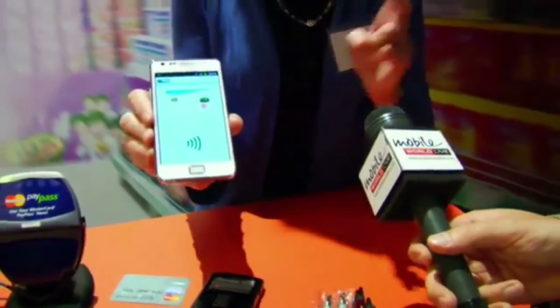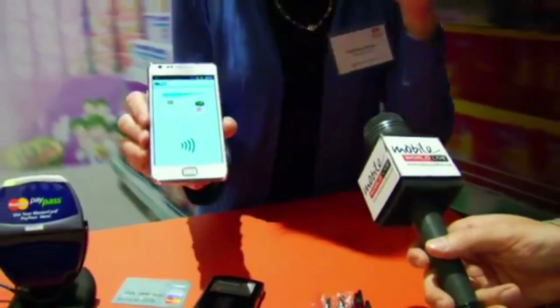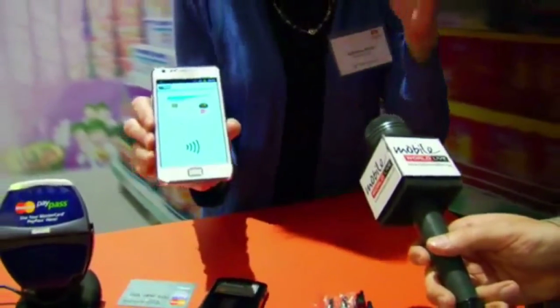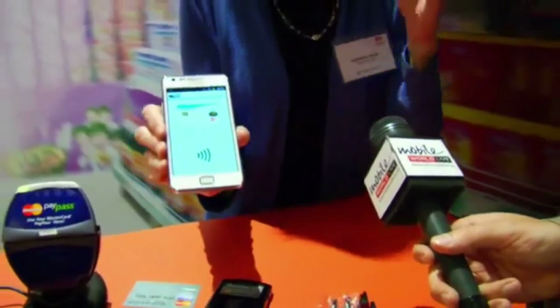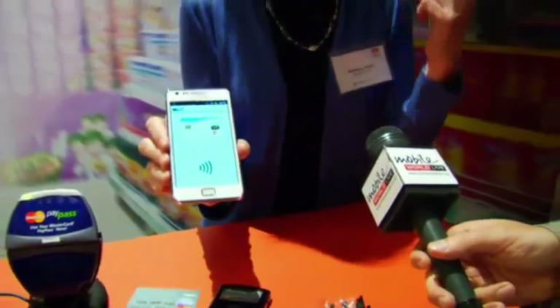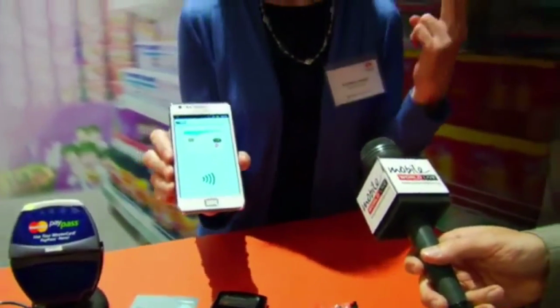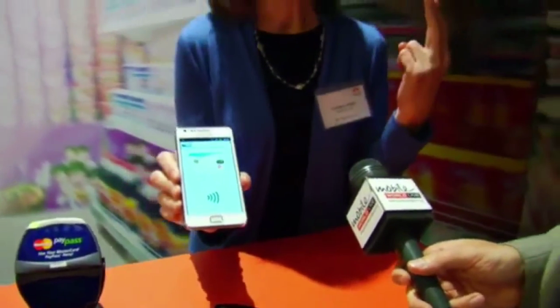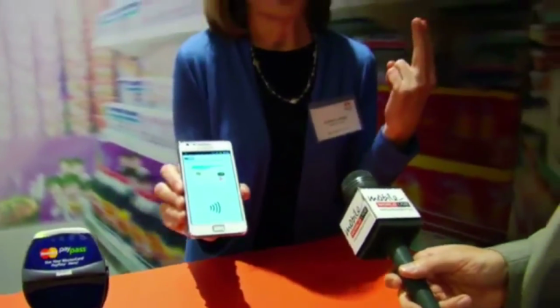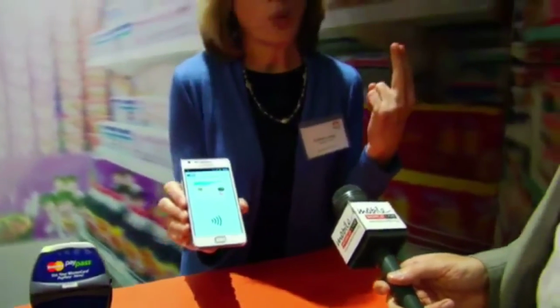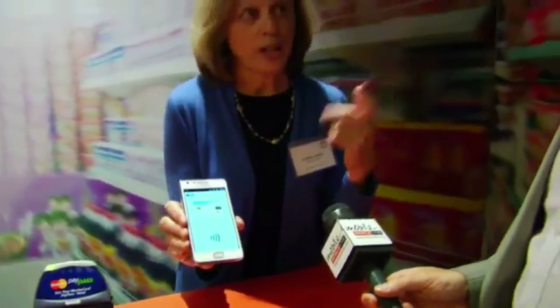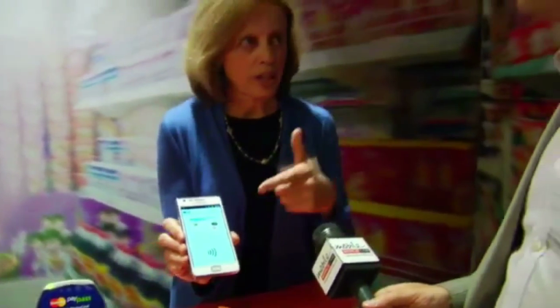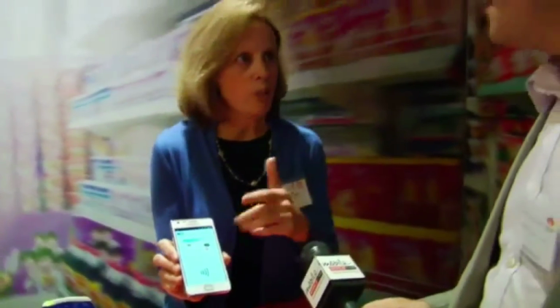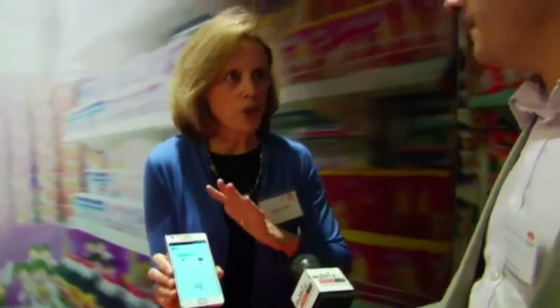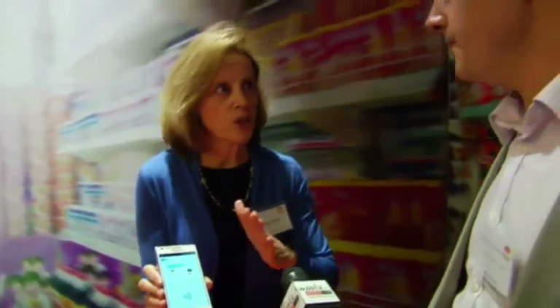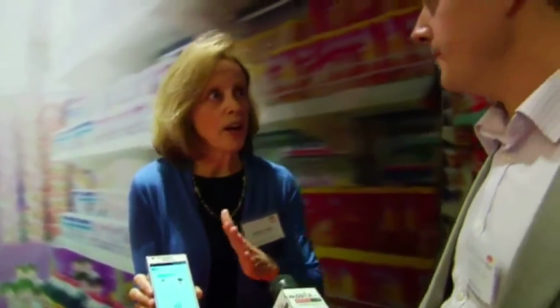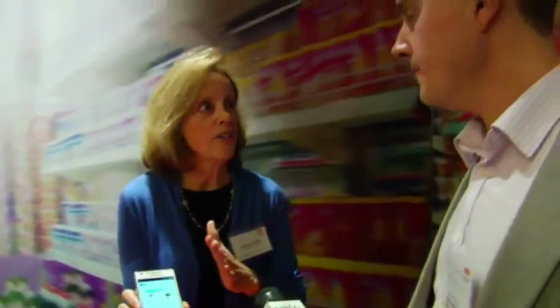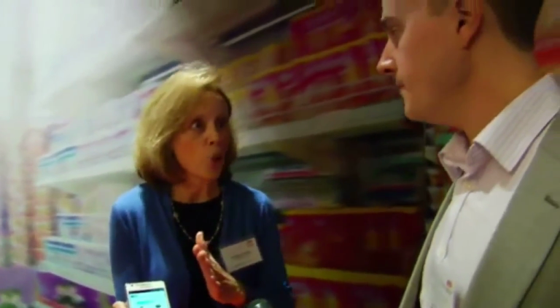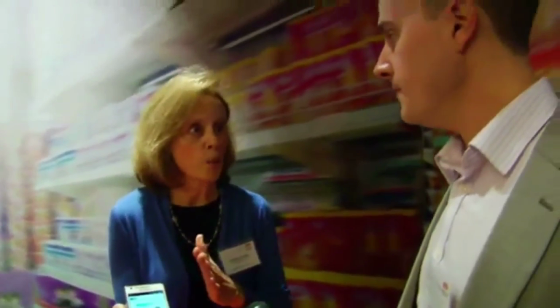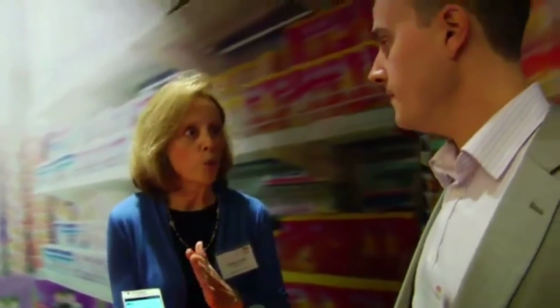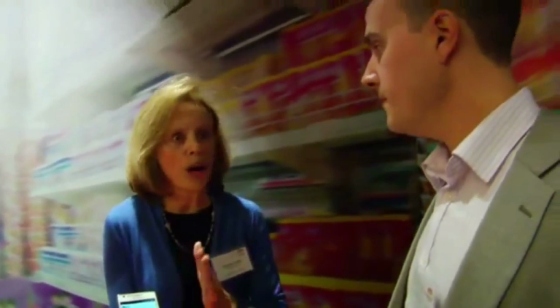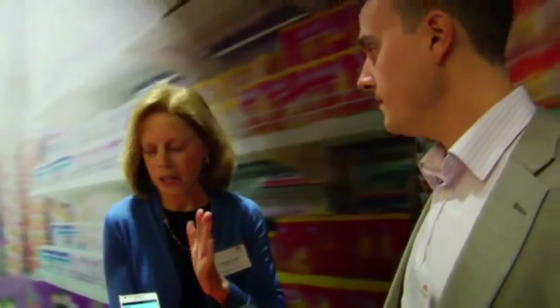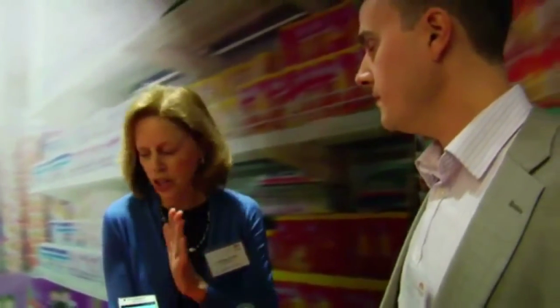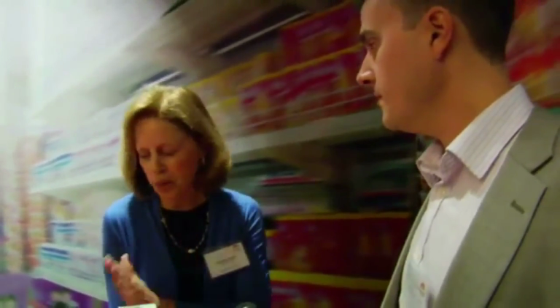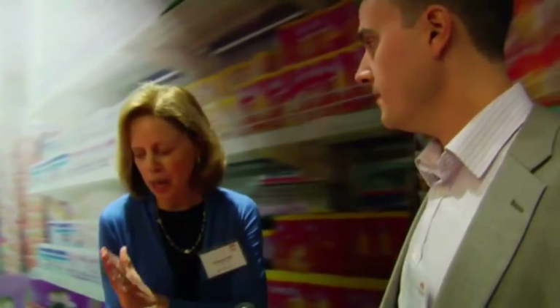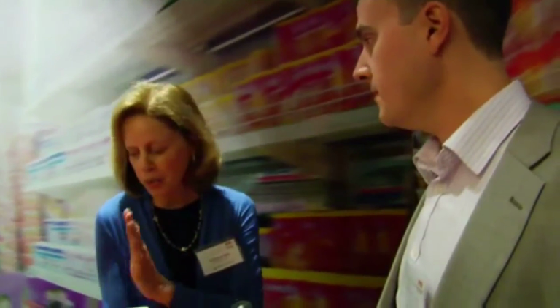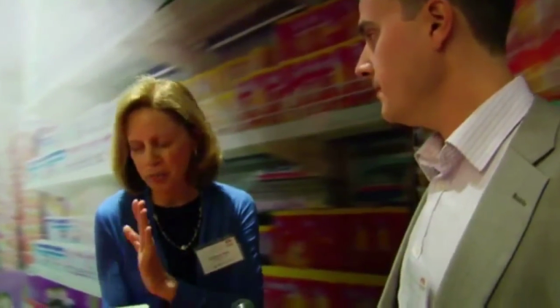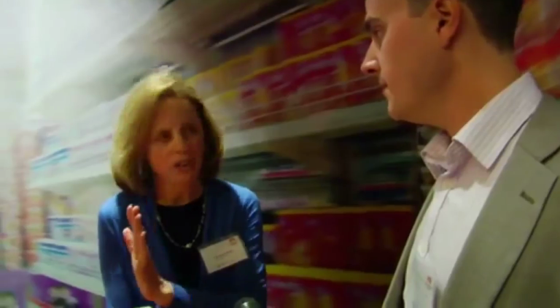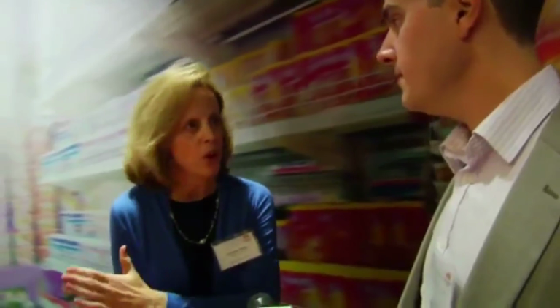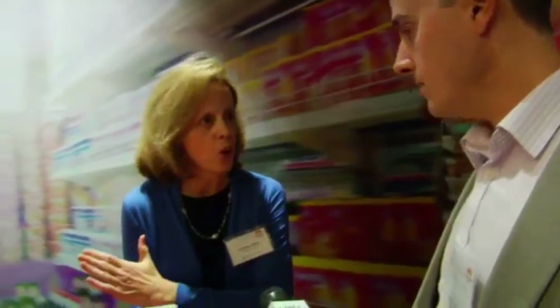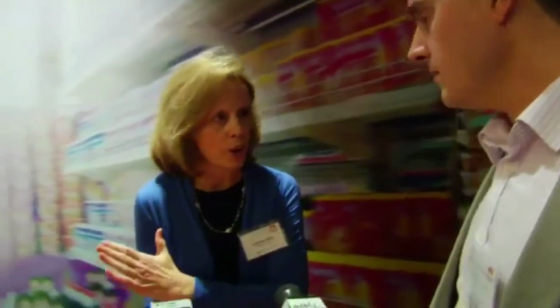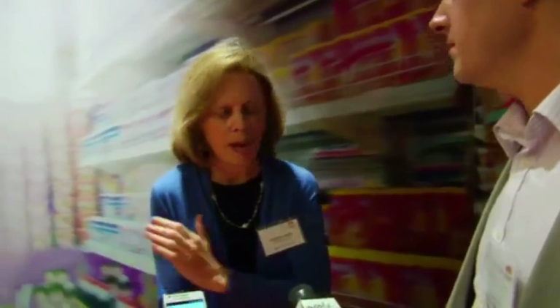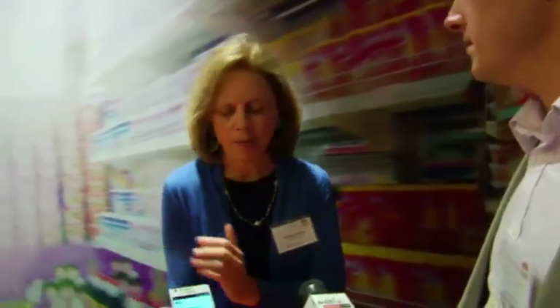Inside we demoed it two ways. That was not having to open the wallet and just being able to make a very quick payment.